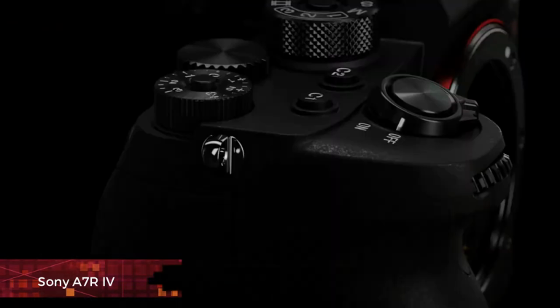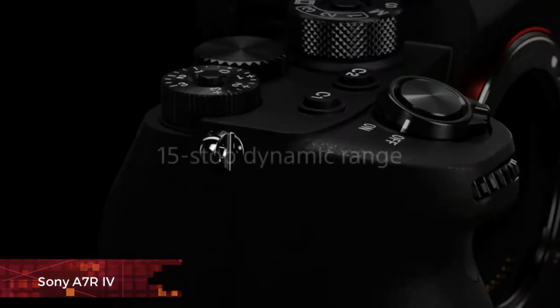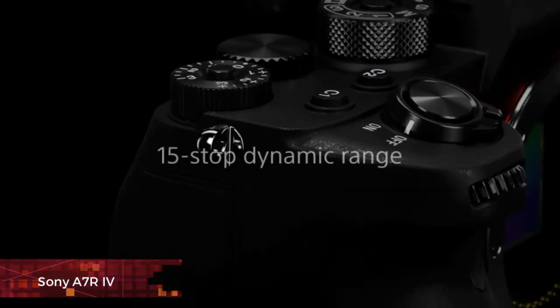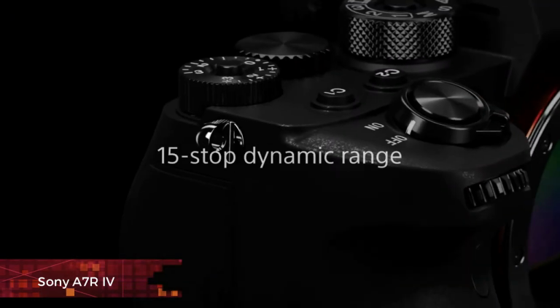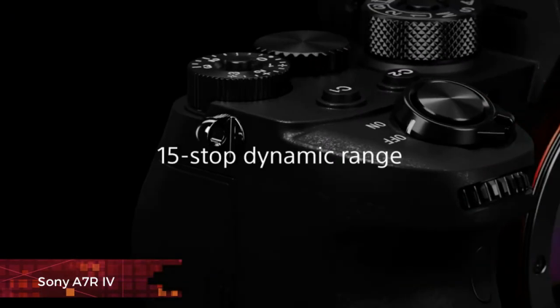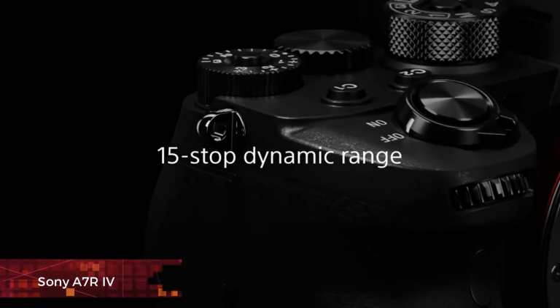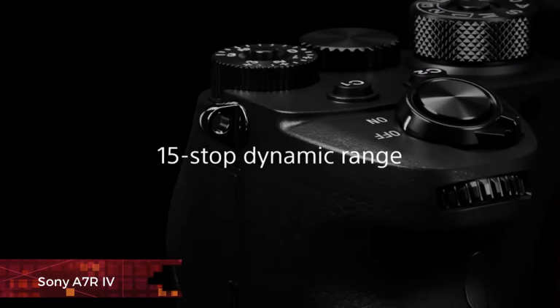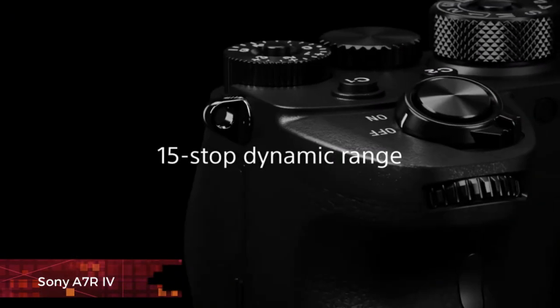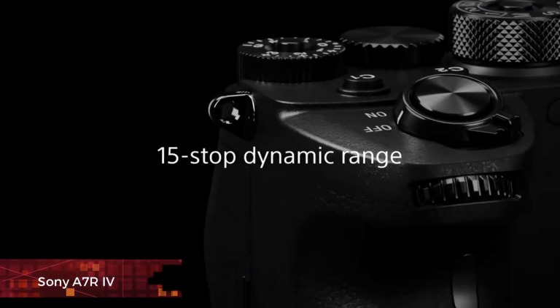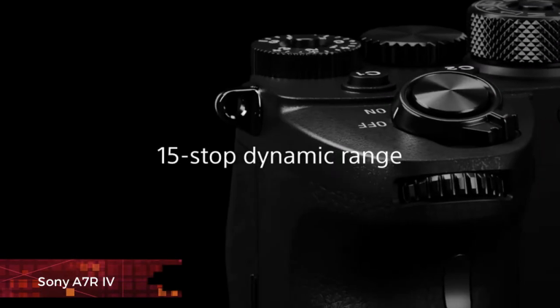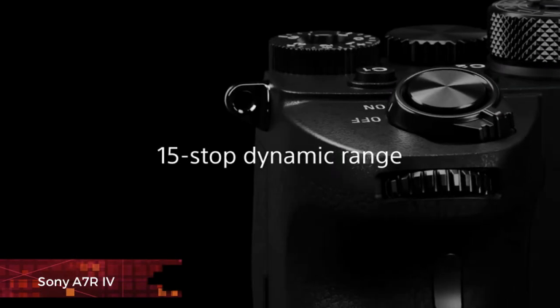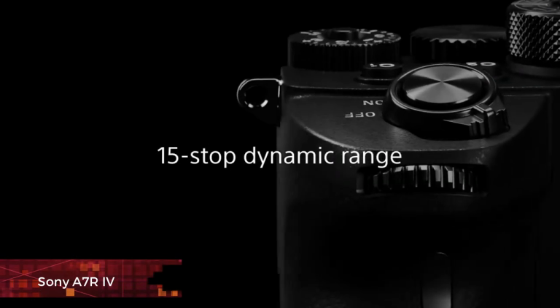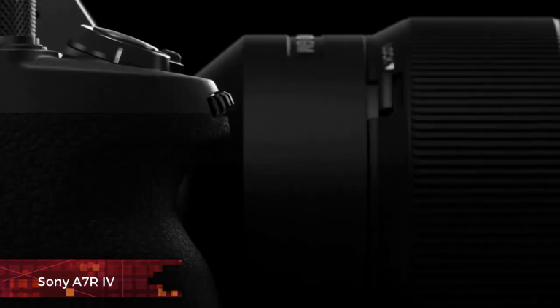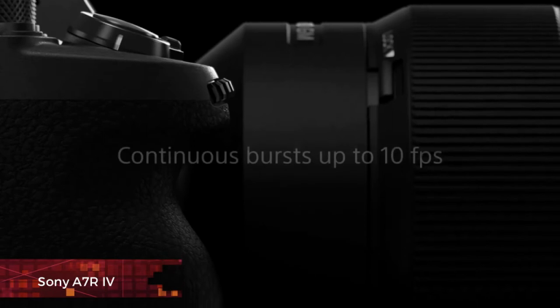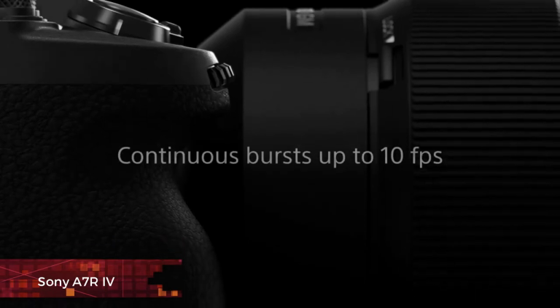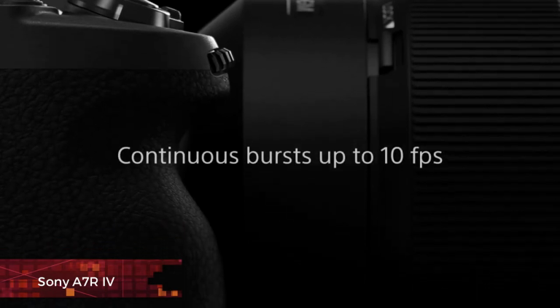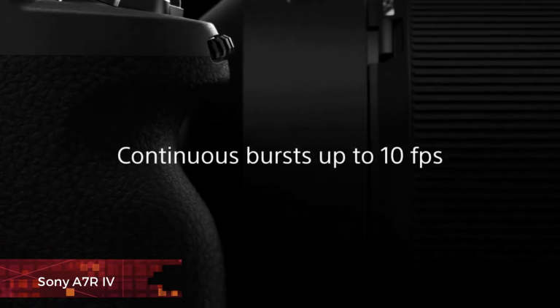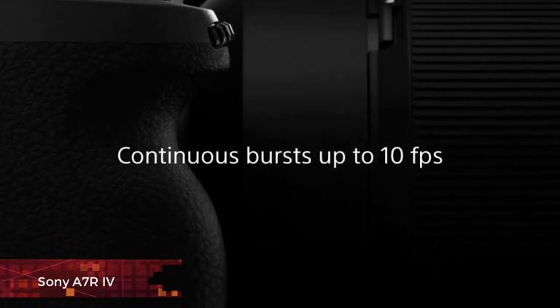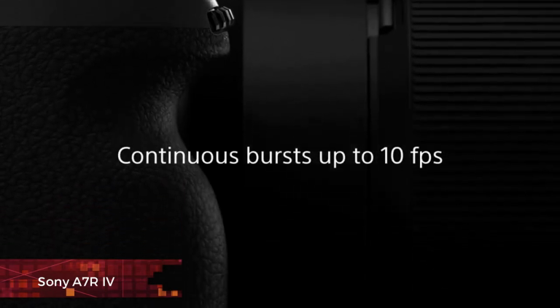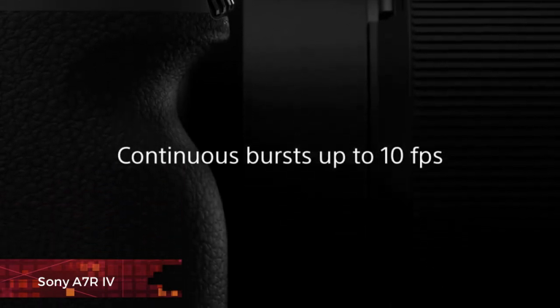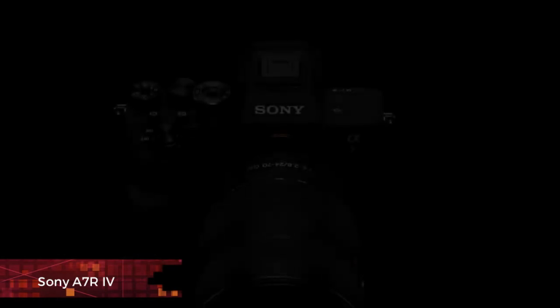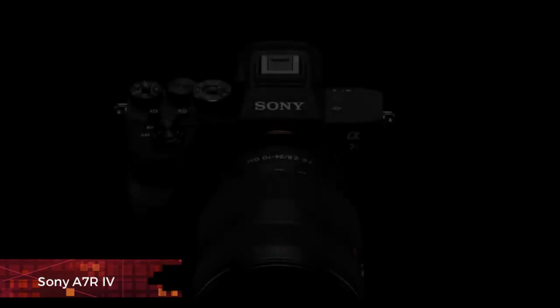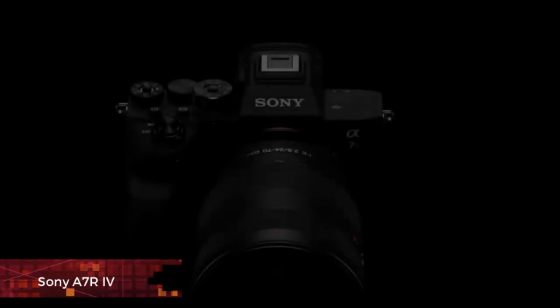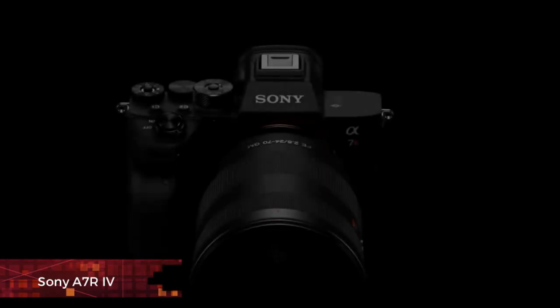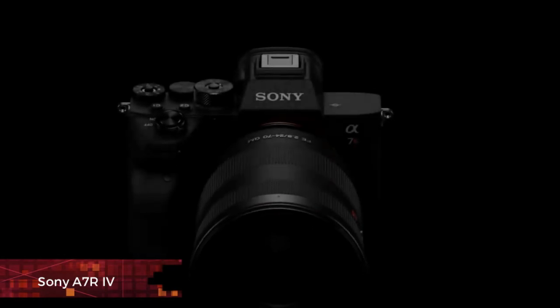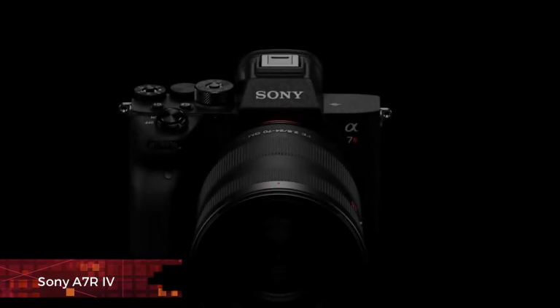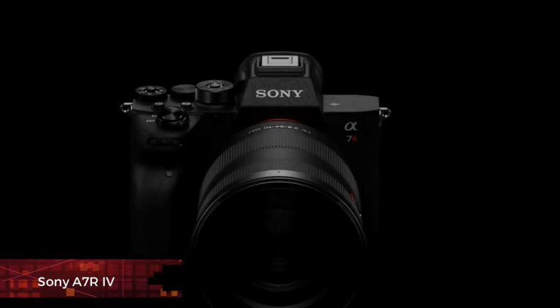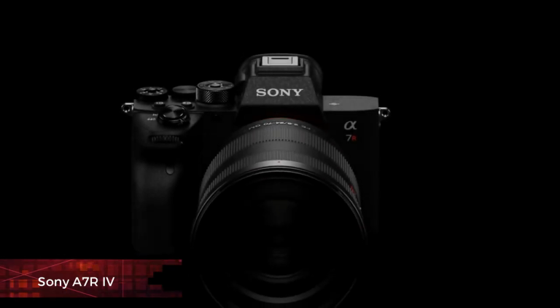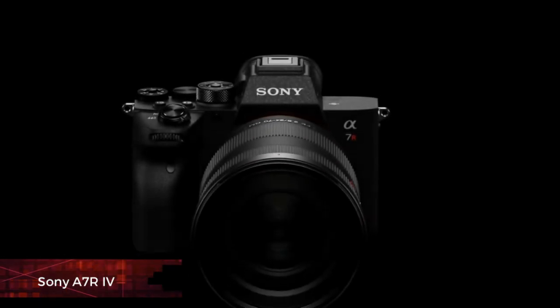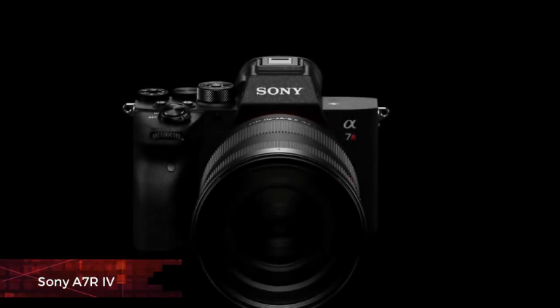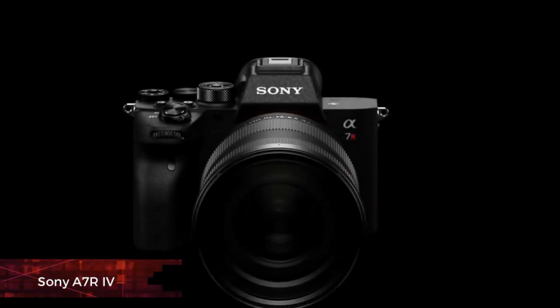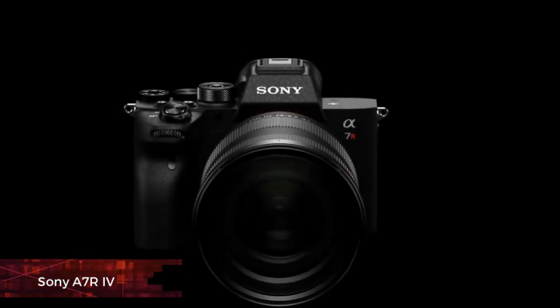Still, this doesn't stop the A7R IV from being the most desirable in its class, and it even shoots decent video, albeit with some rolling shutter.